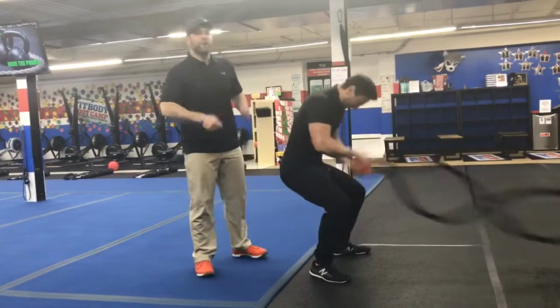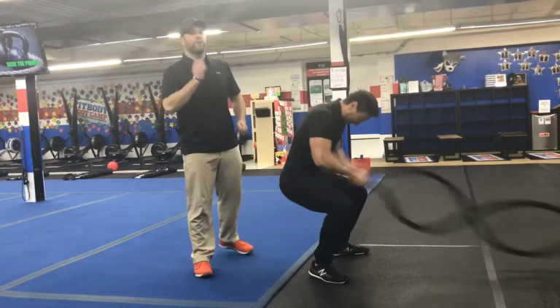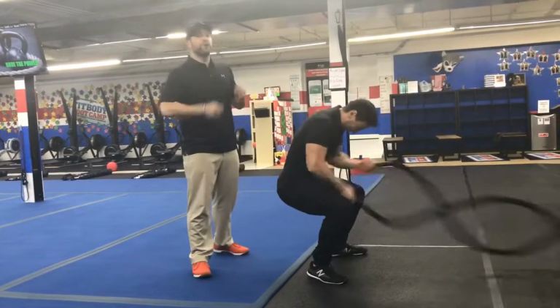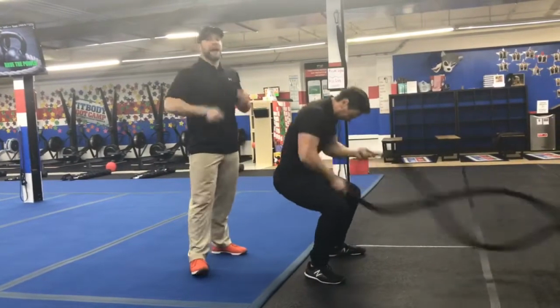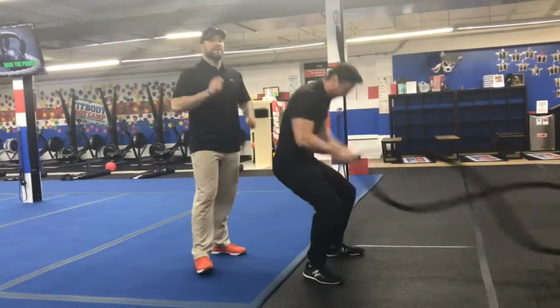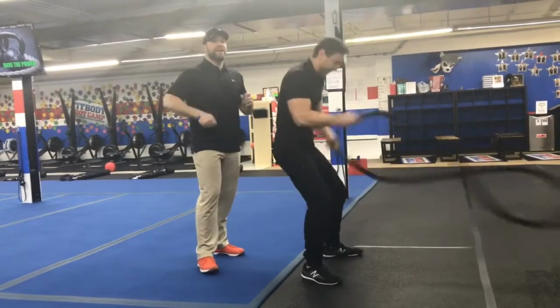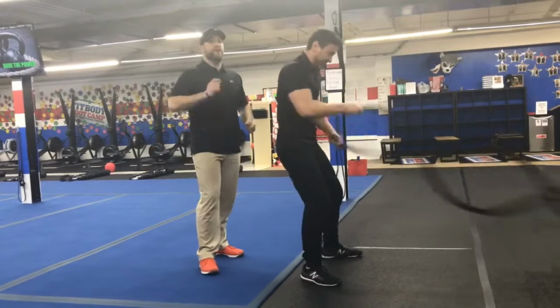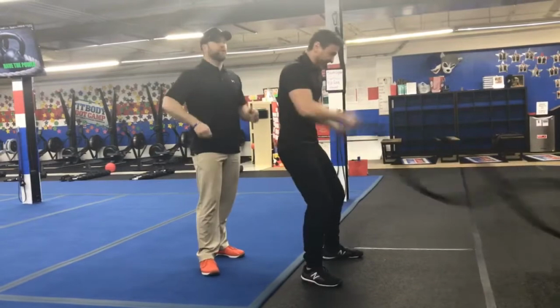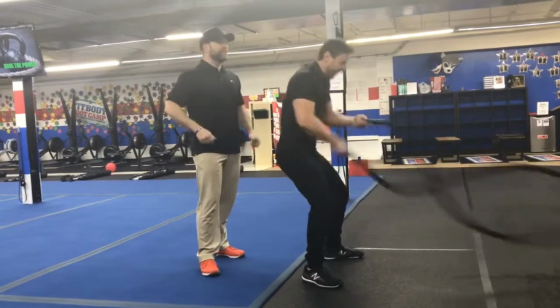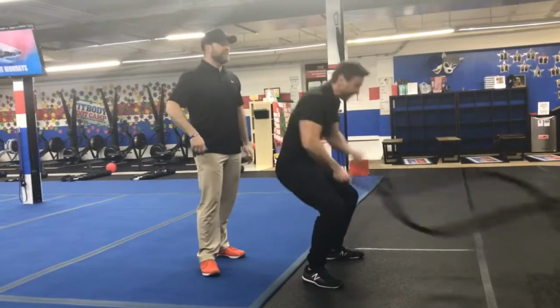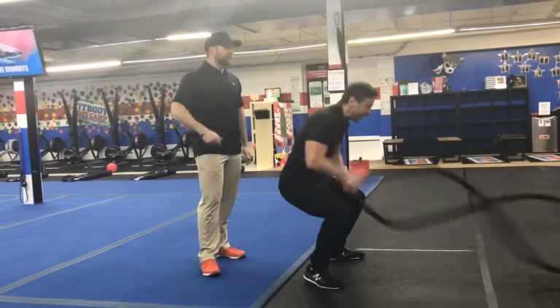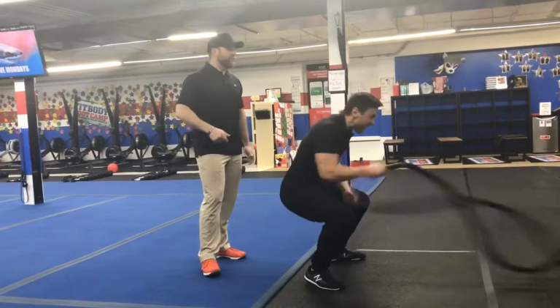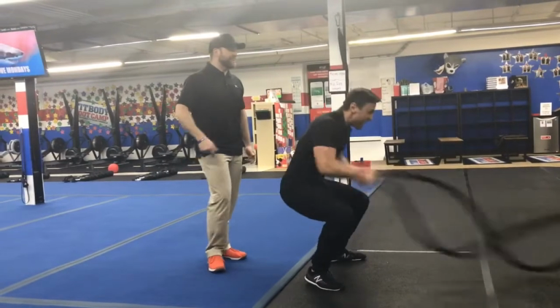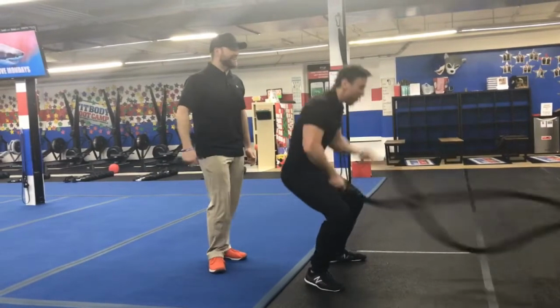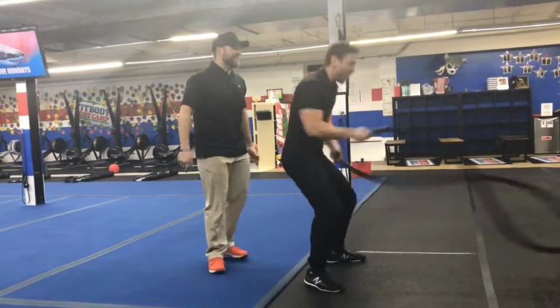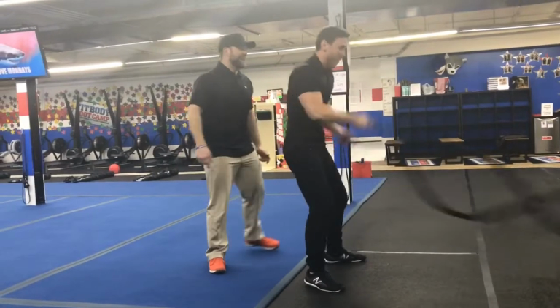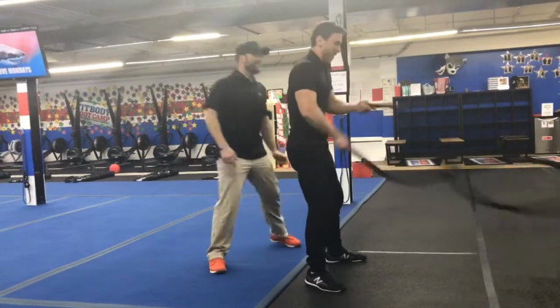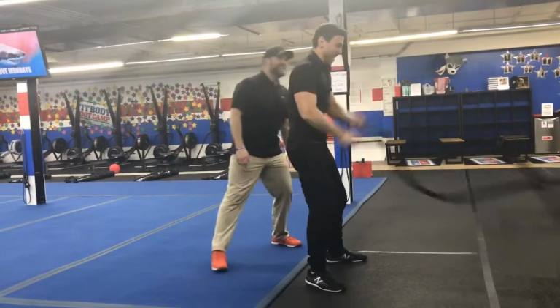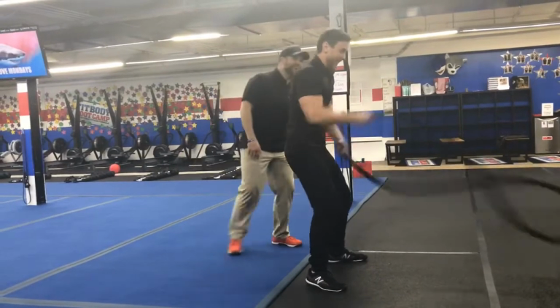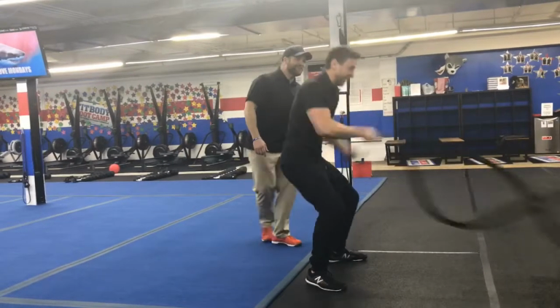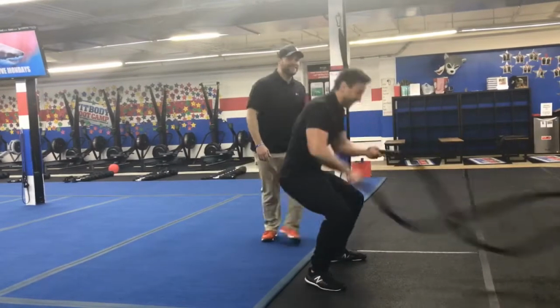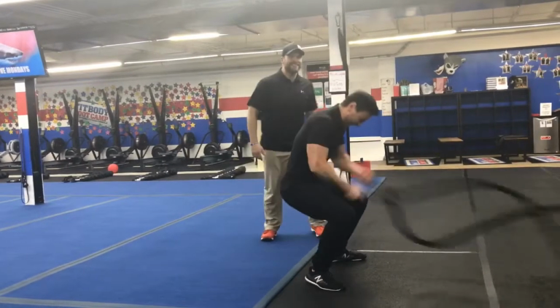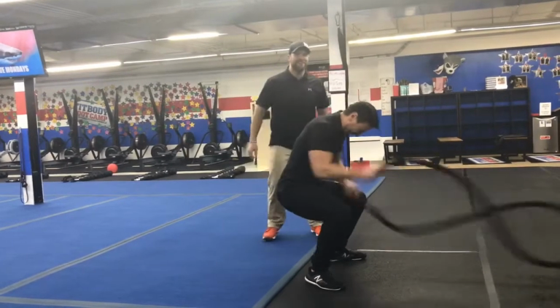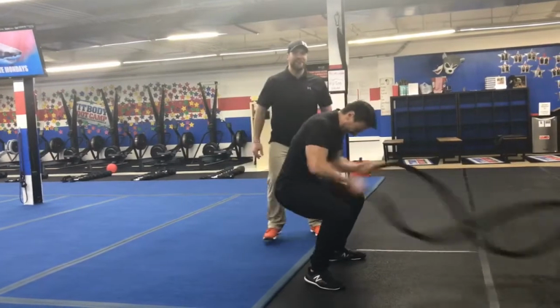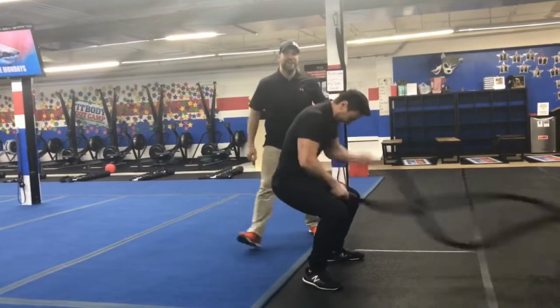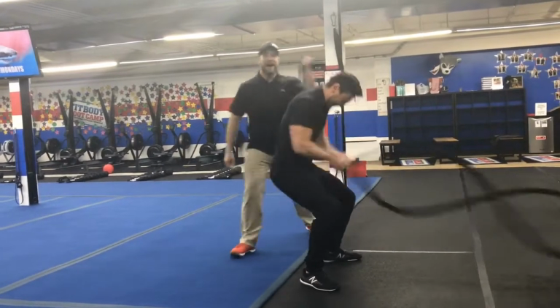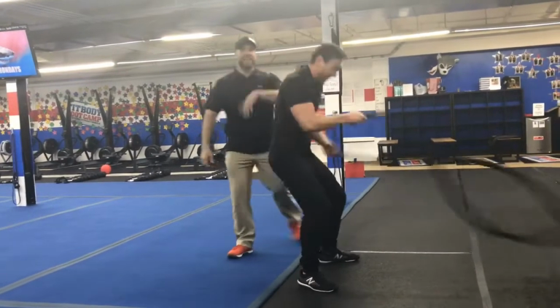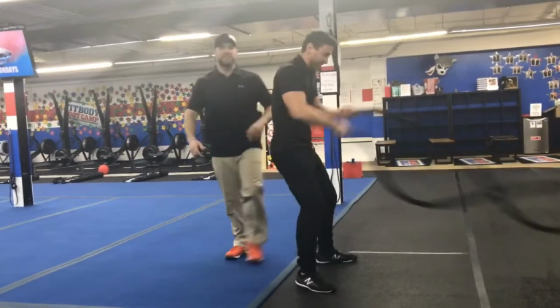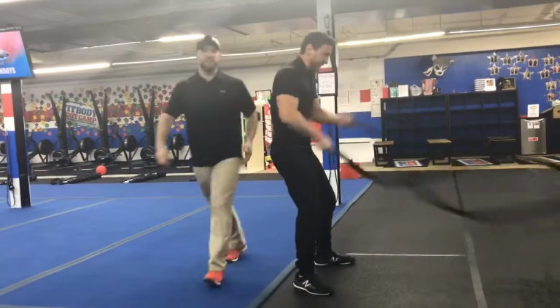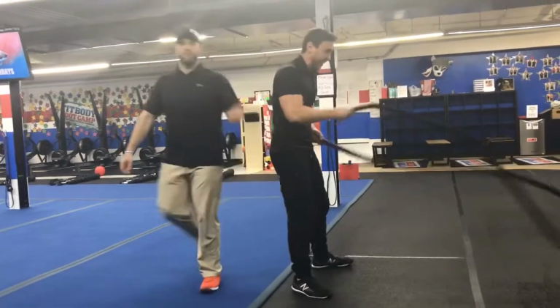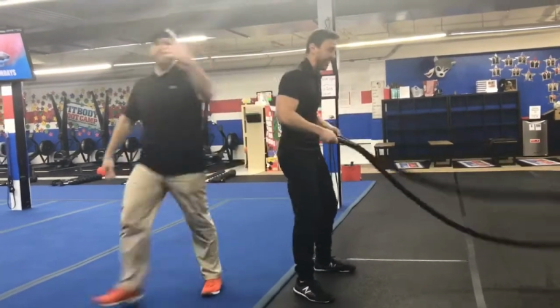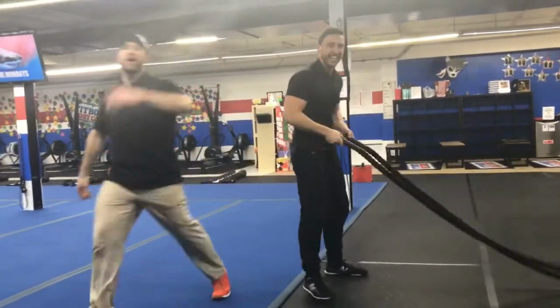We're going real time today, folks — 40 seconds. You've got 20 seconds left, James. Let's rotate.